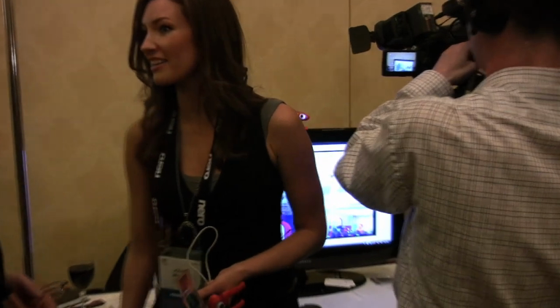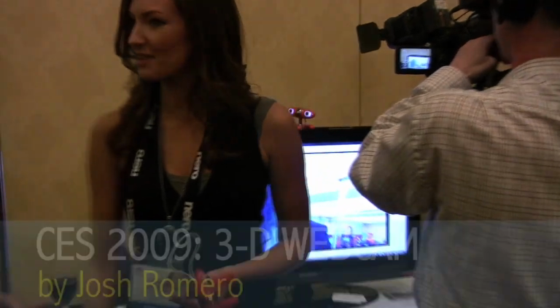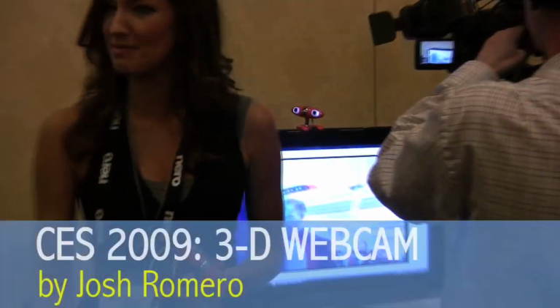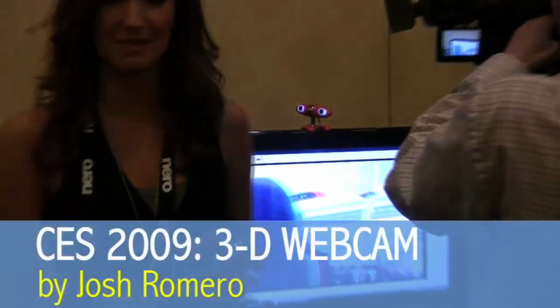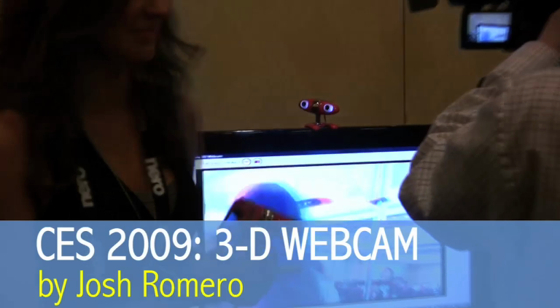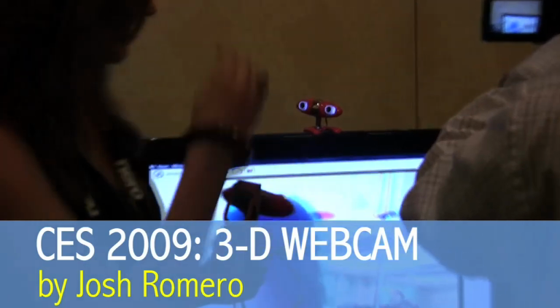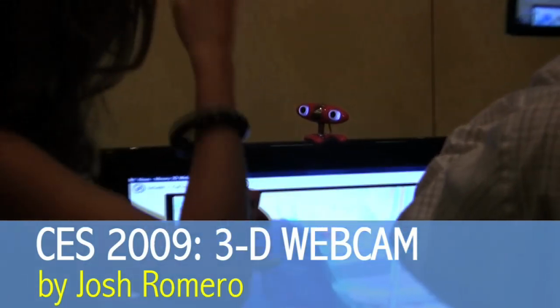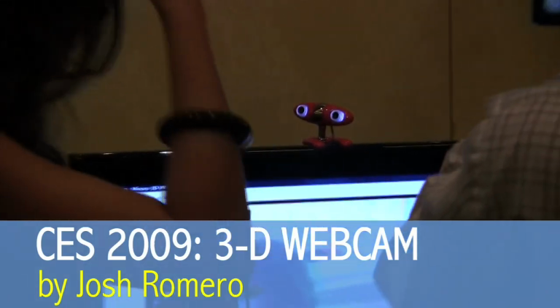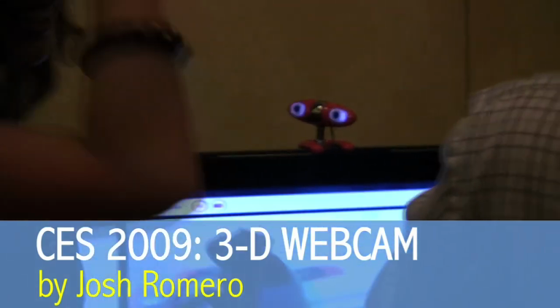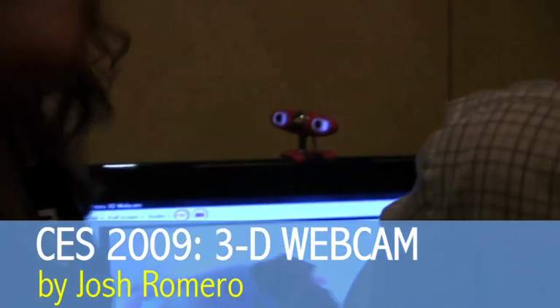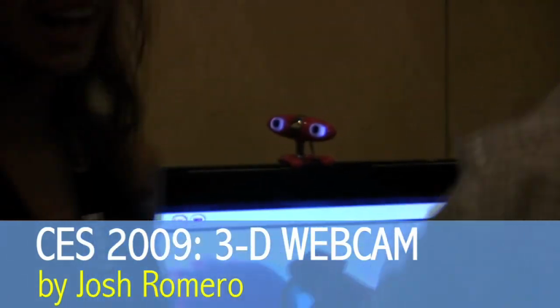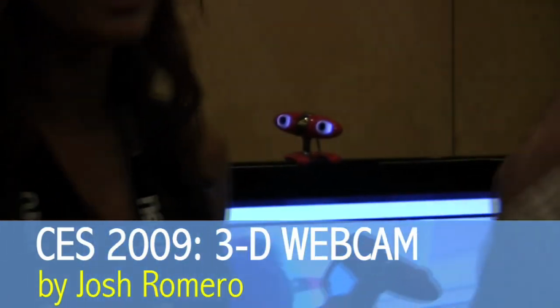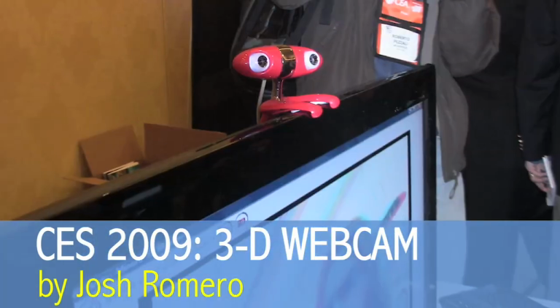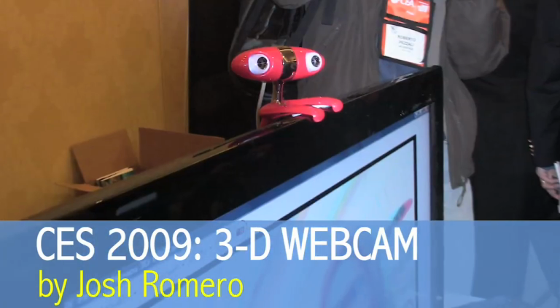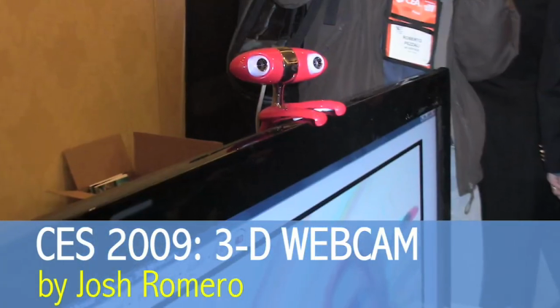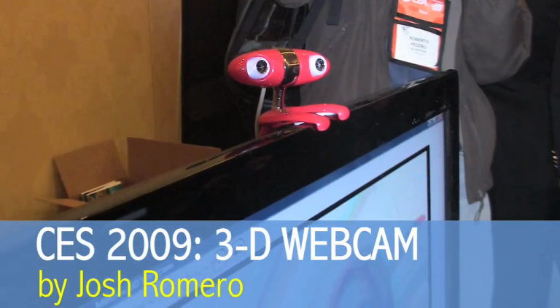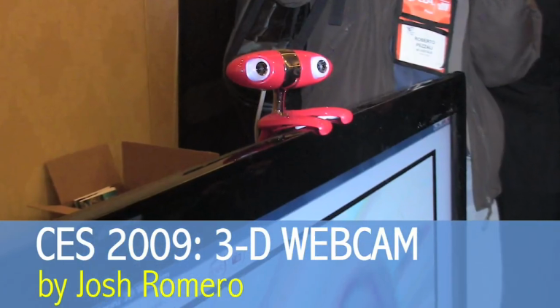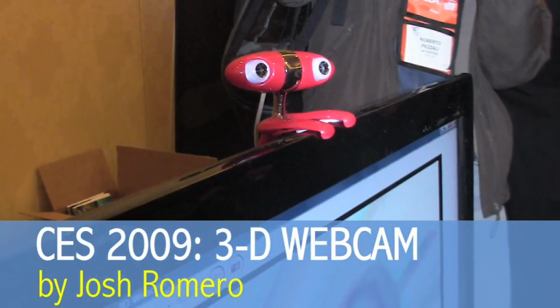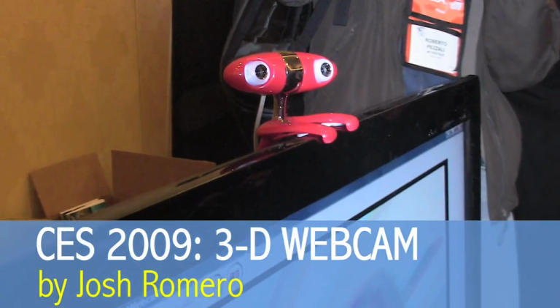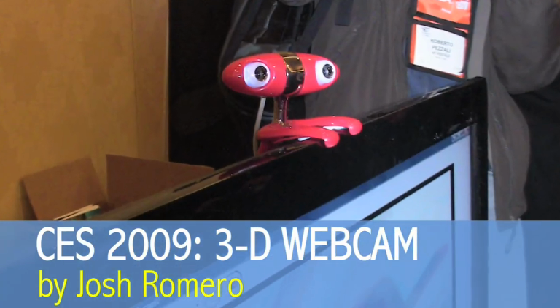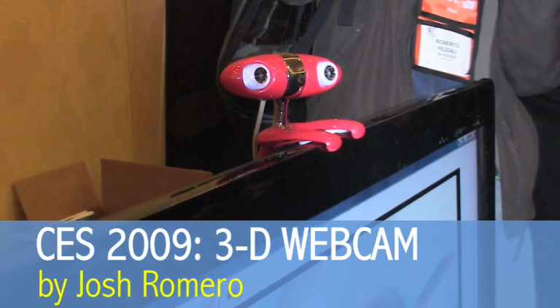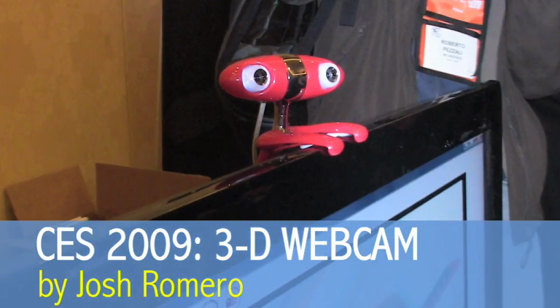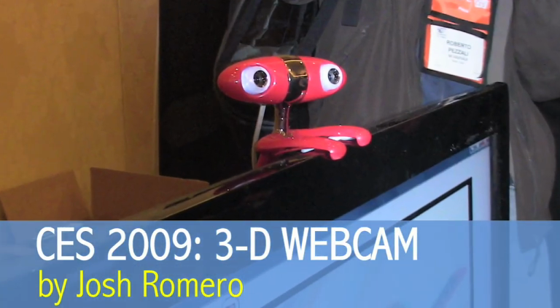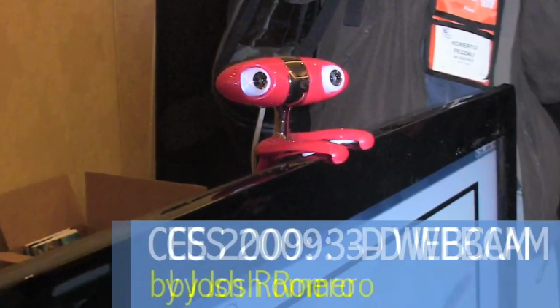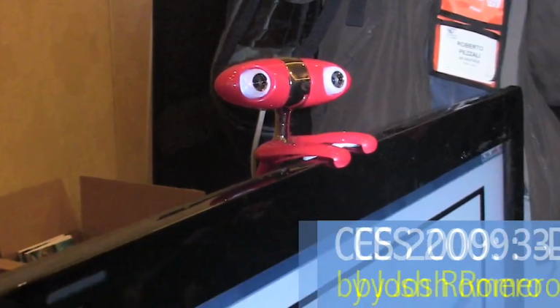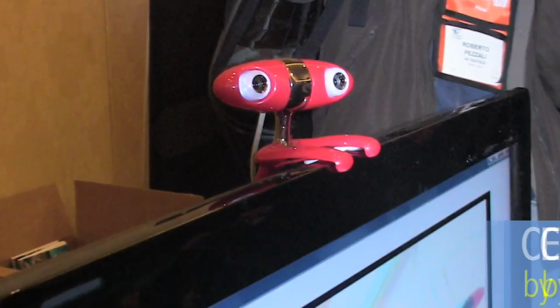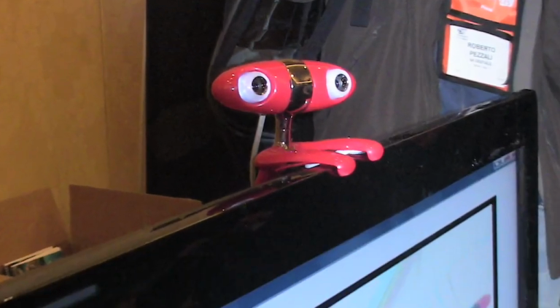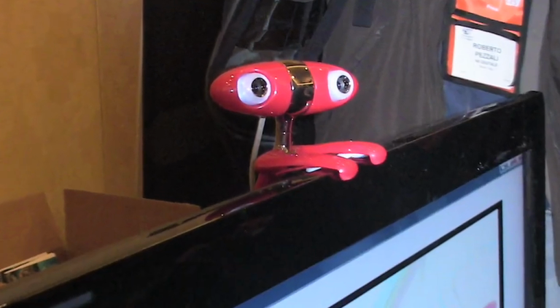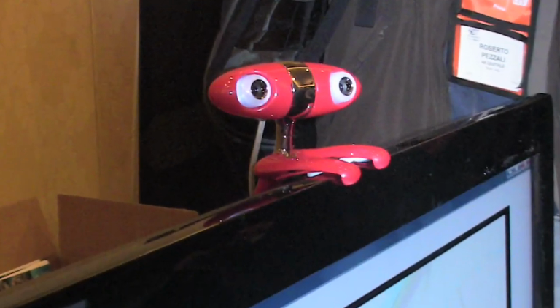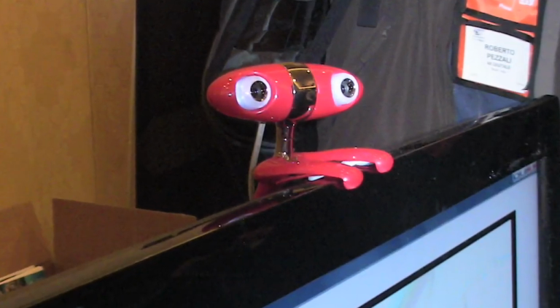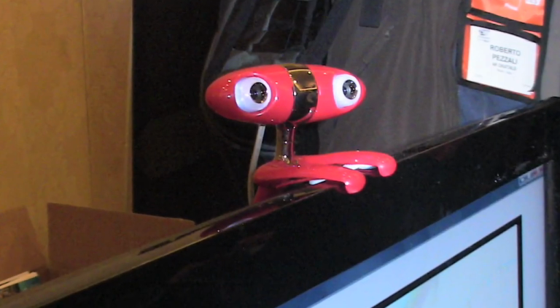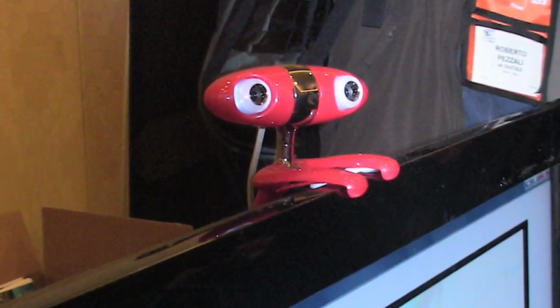In addition to truly groundbreaking technologies, CES is also about discovering fun, quirky gadgets.